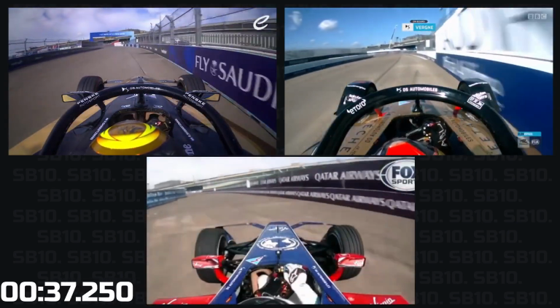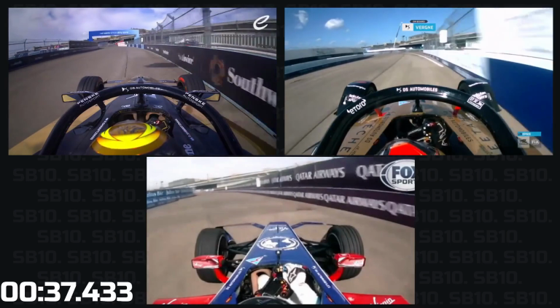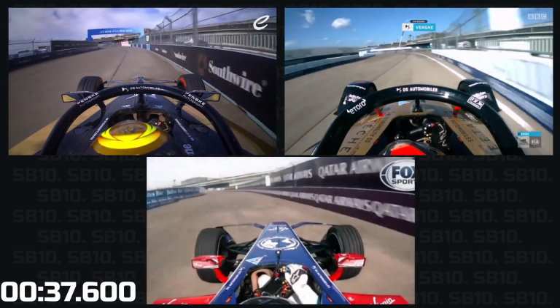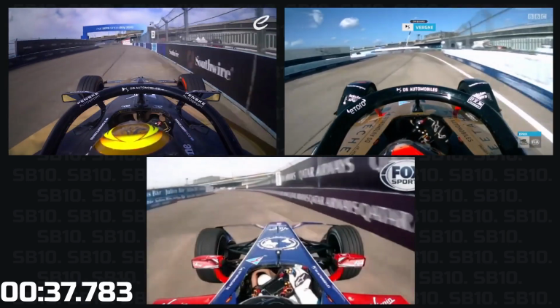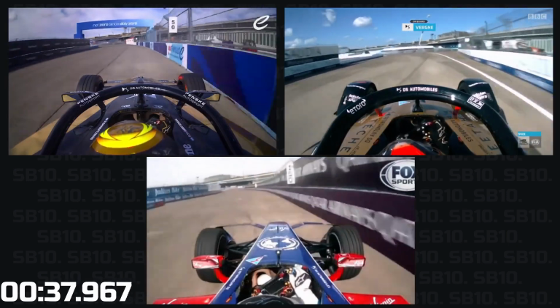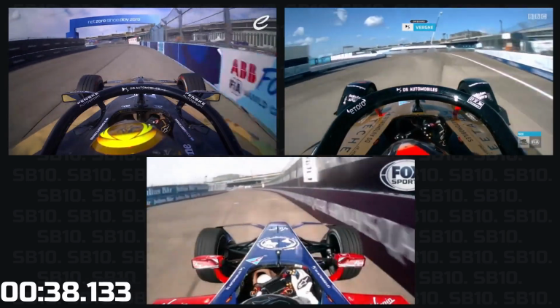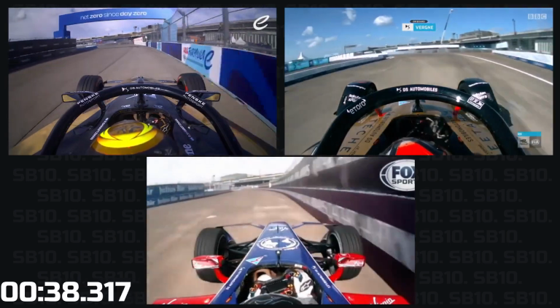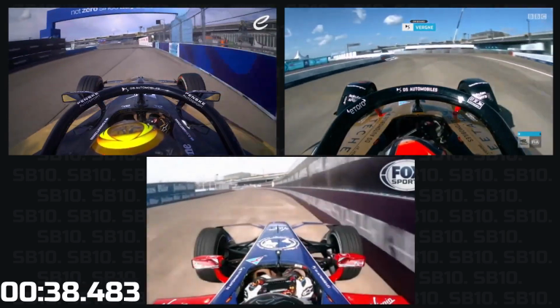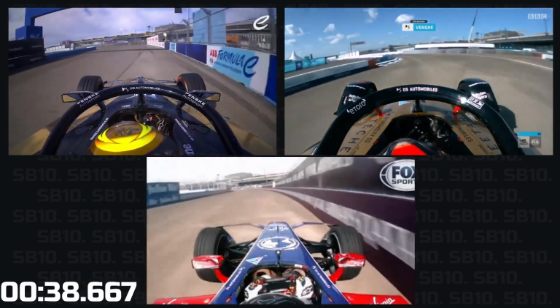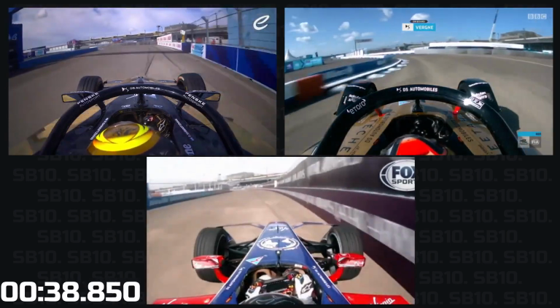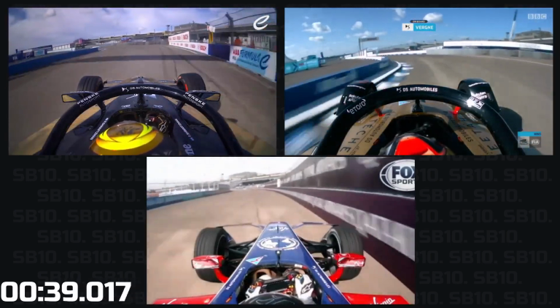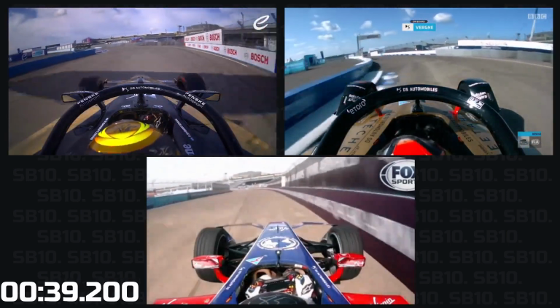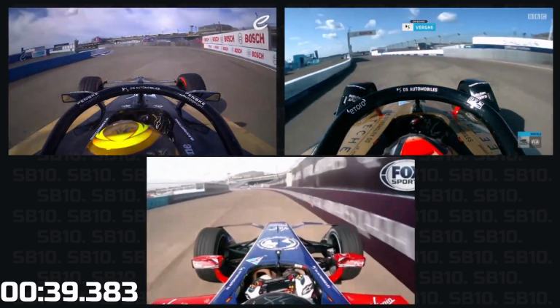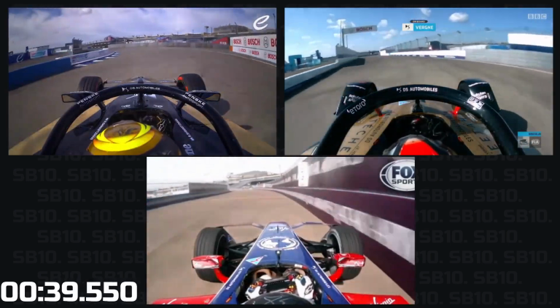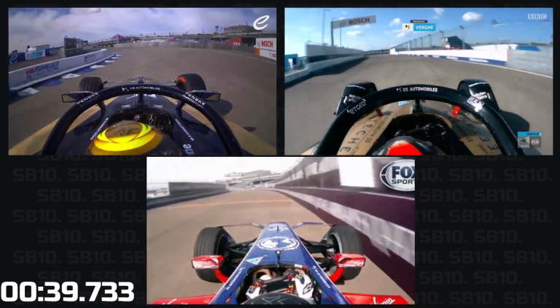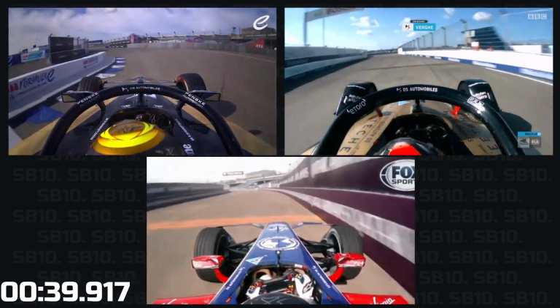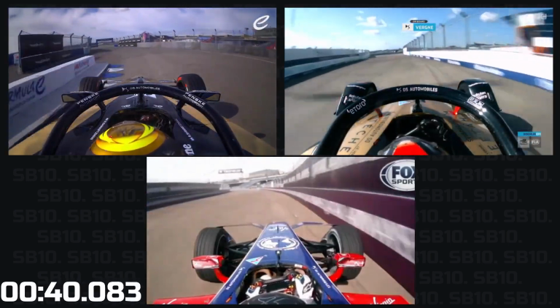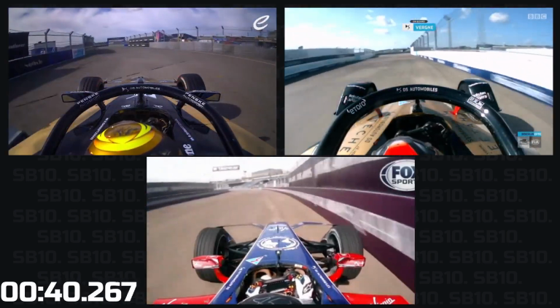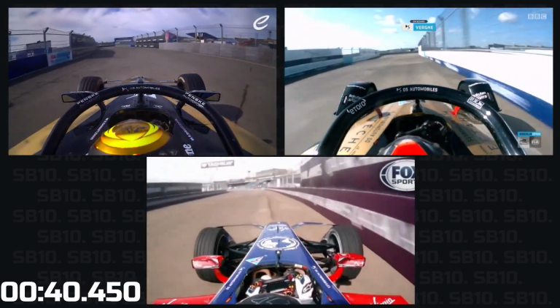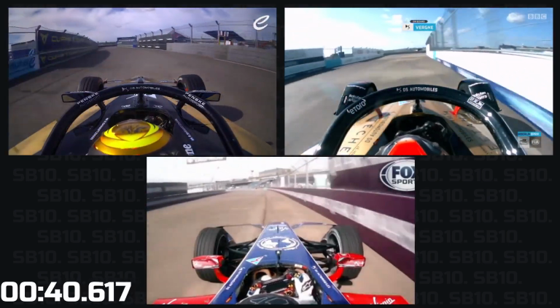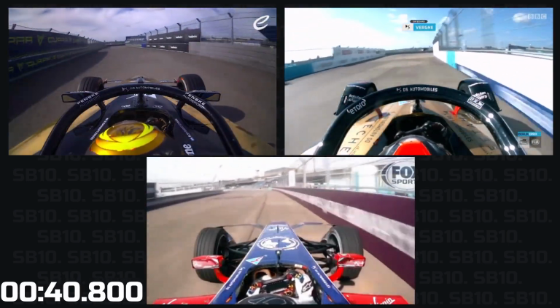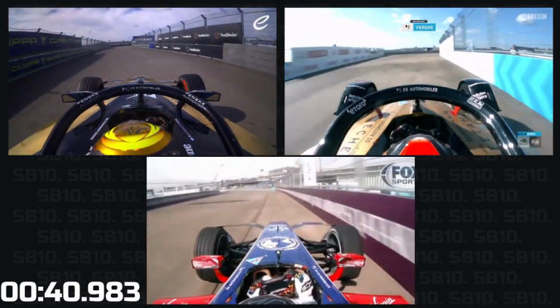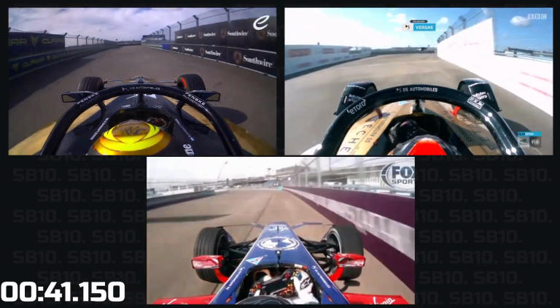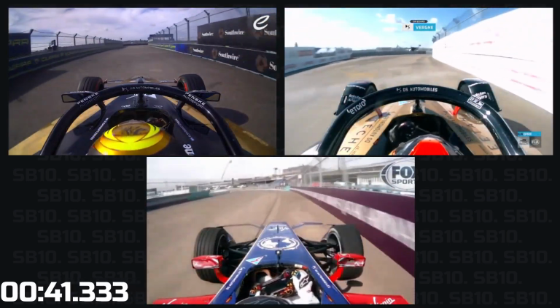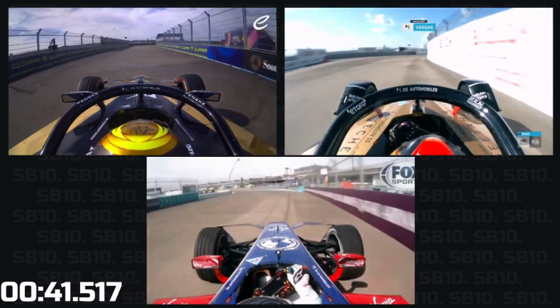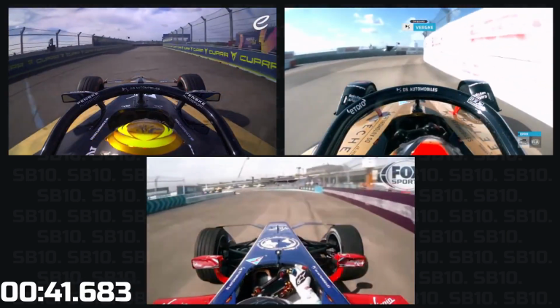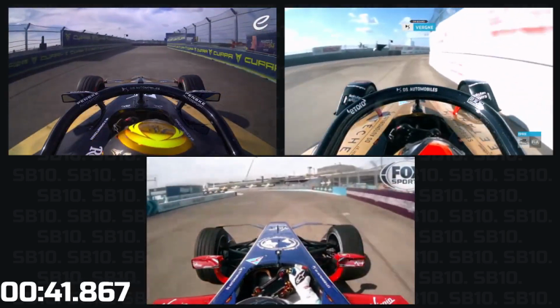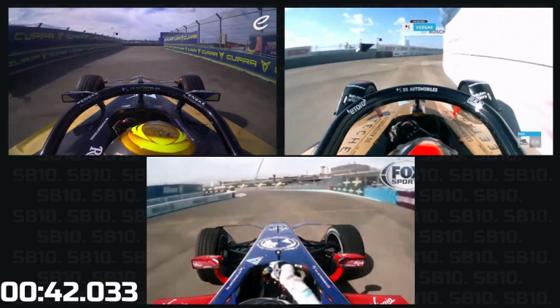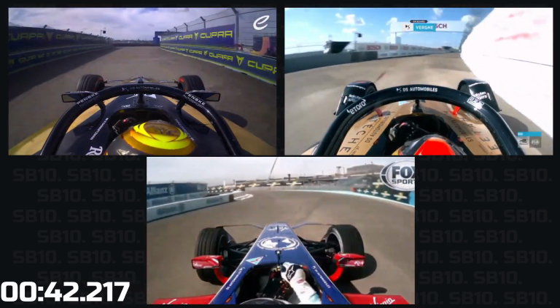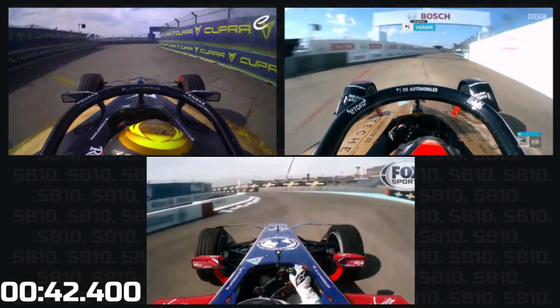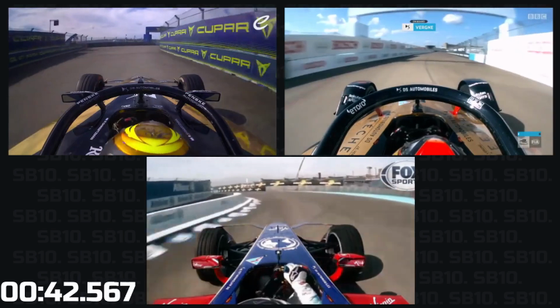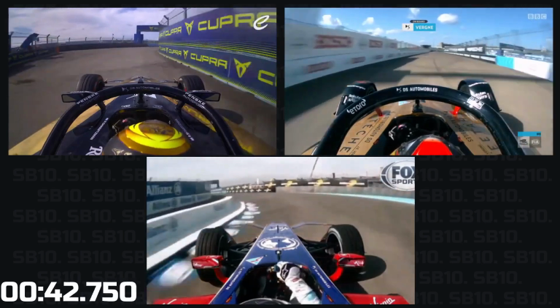Float the speed through turn seven, up on the curb — he actually didn't. He's got time to make up through seven.